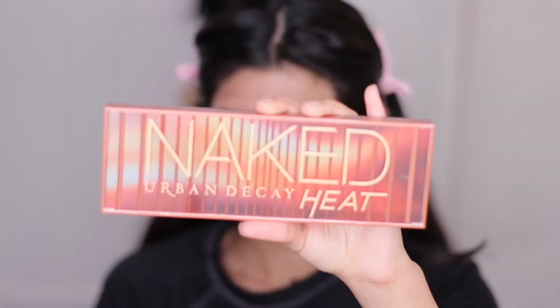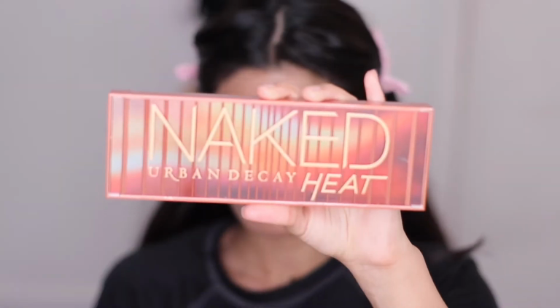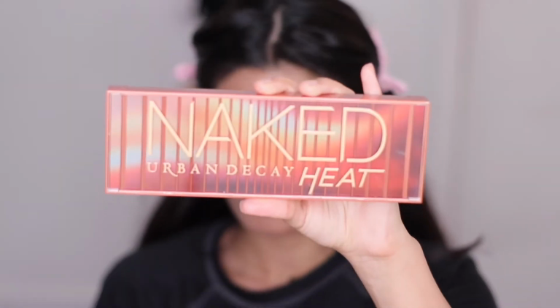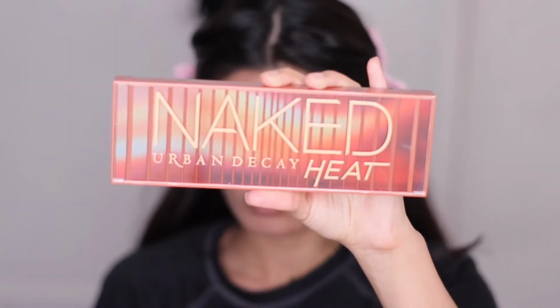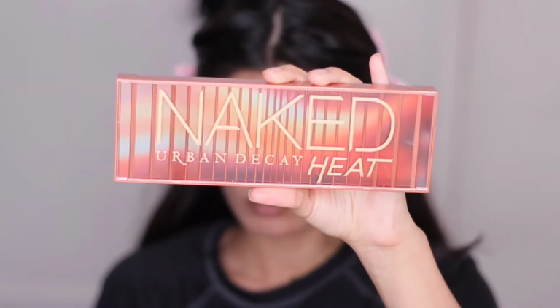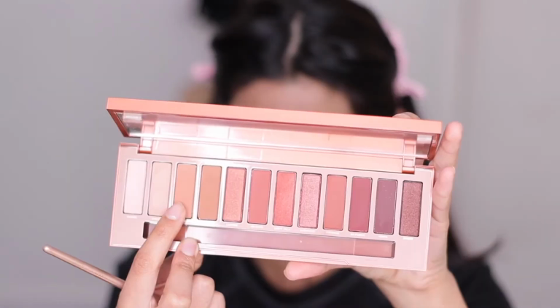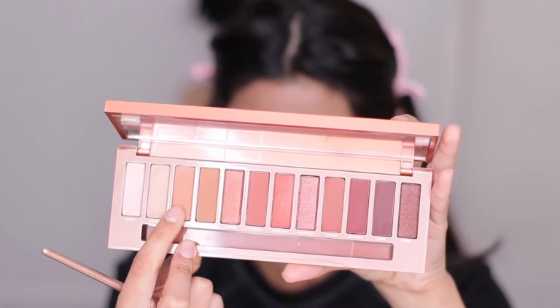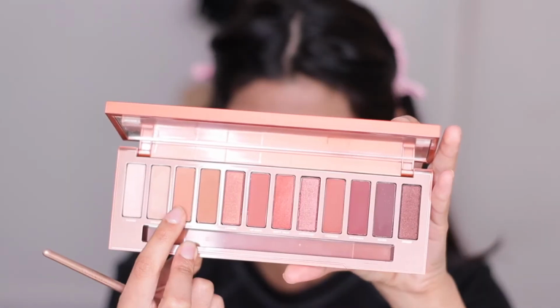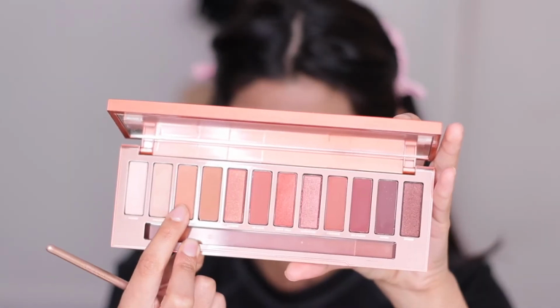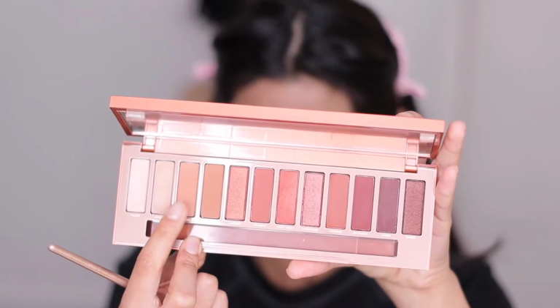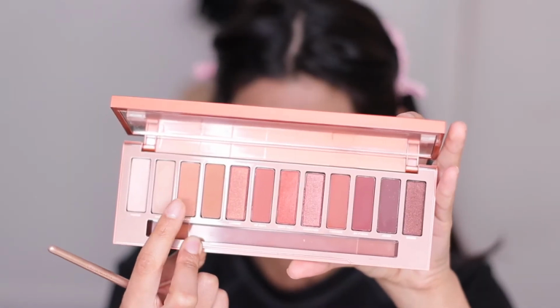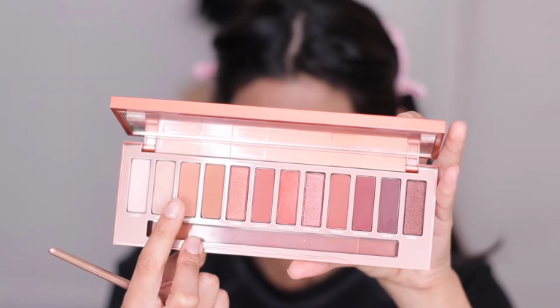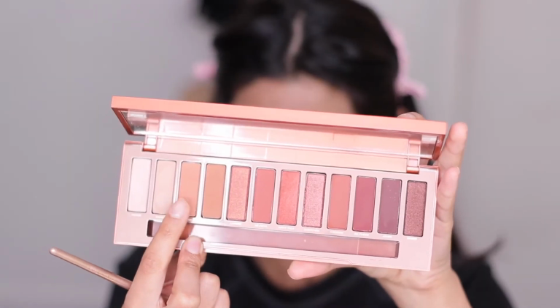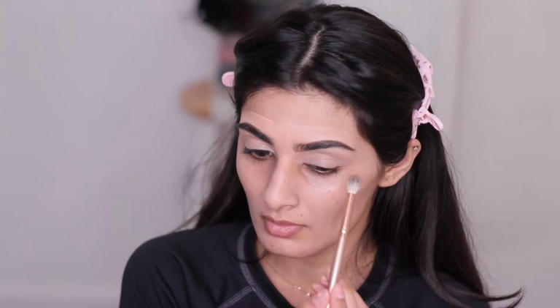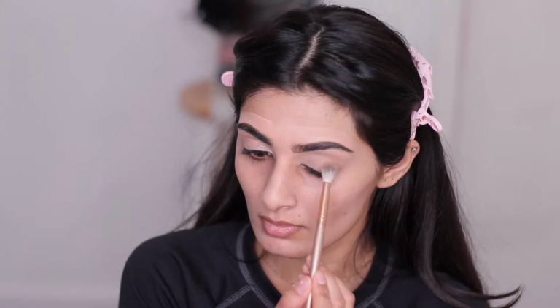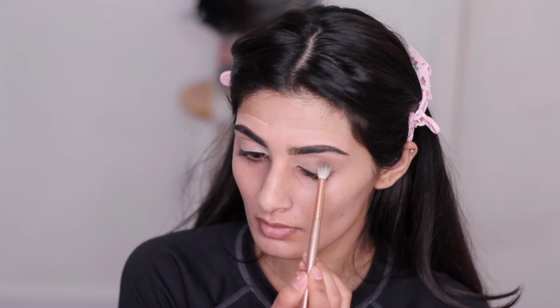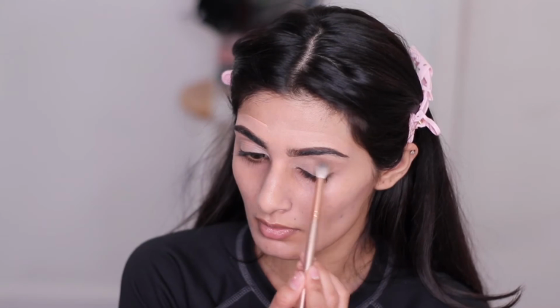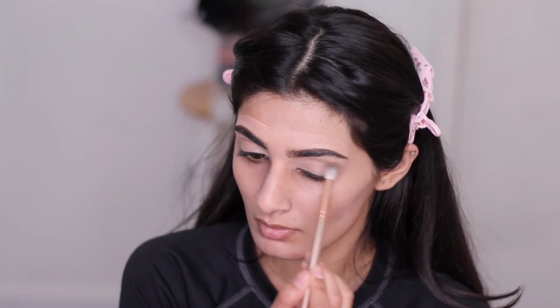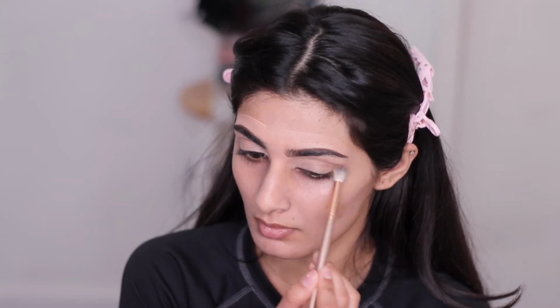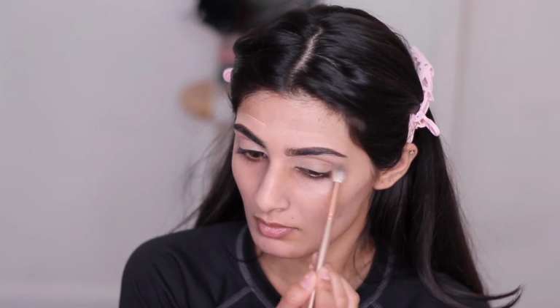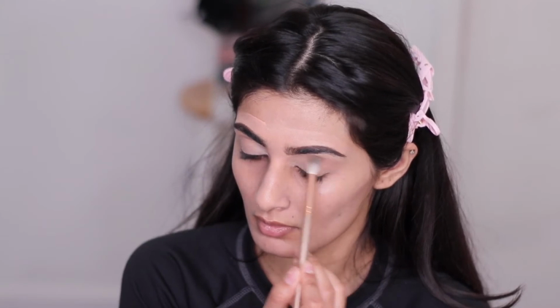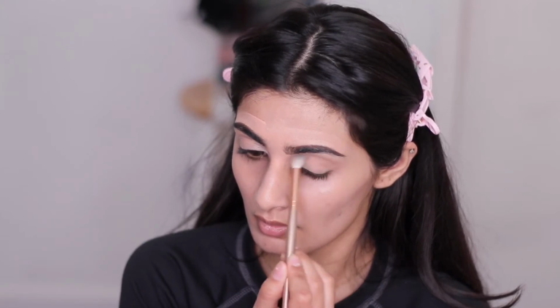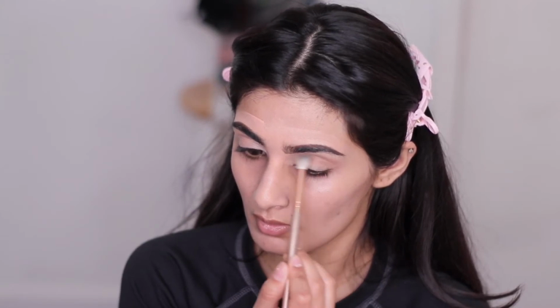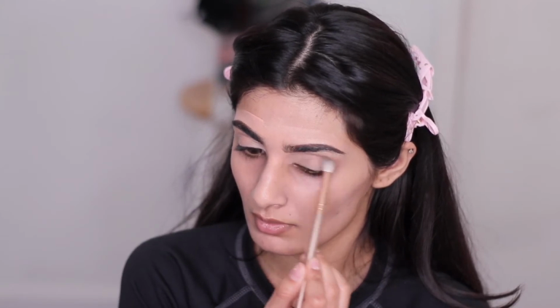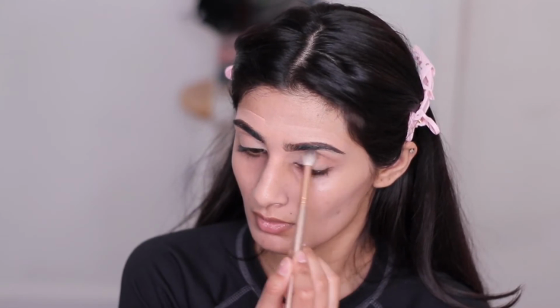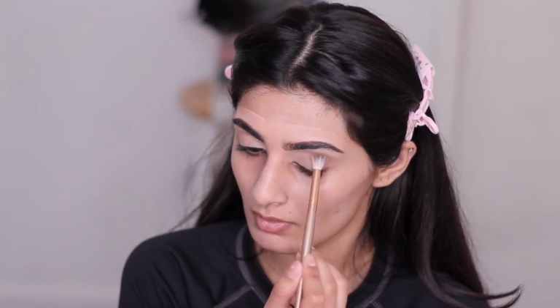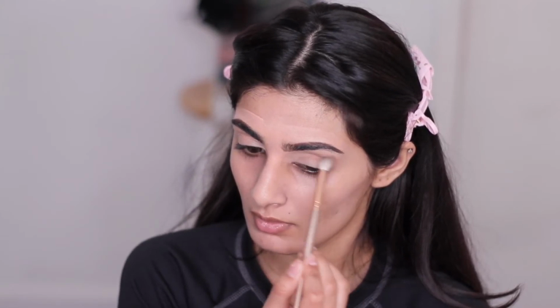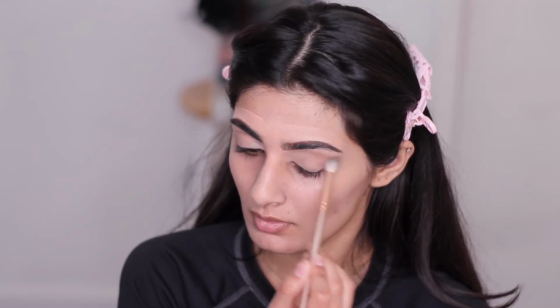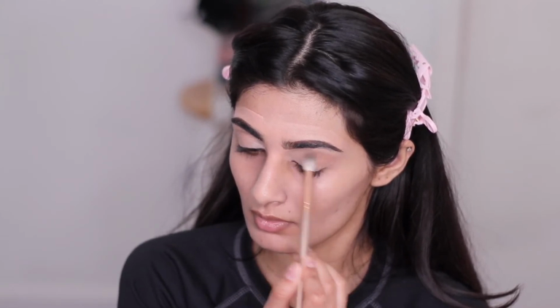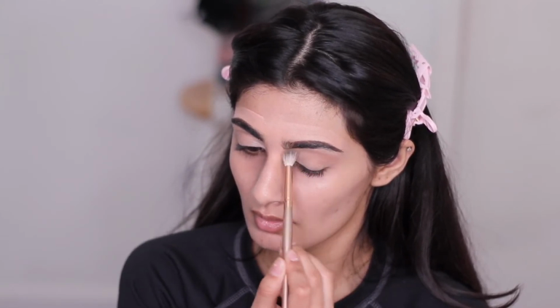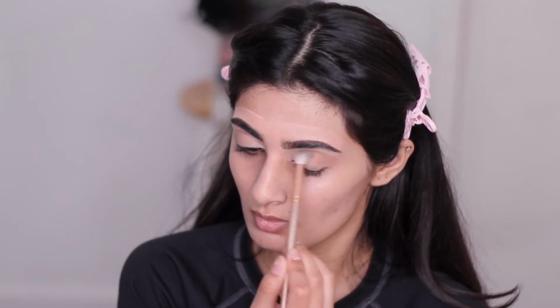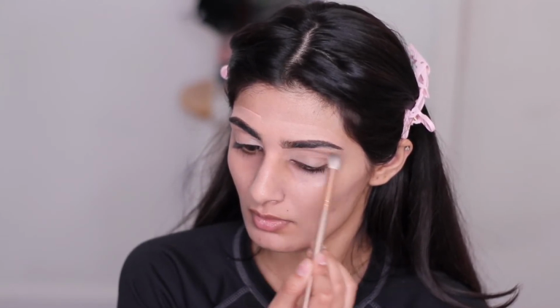Now I'm taking my Urban Decay Naked Heat Palette and applying that shade into my crease and blending it all out.